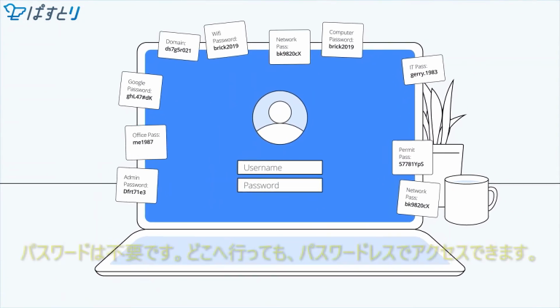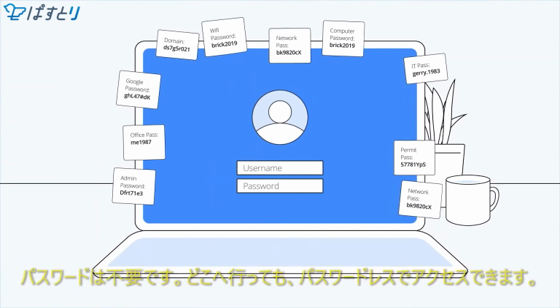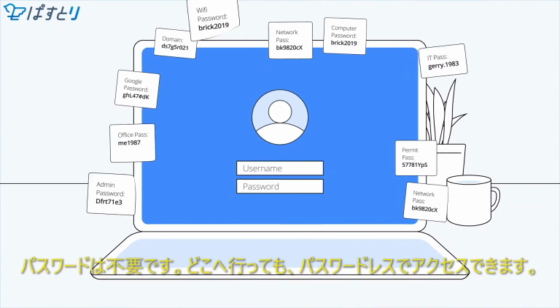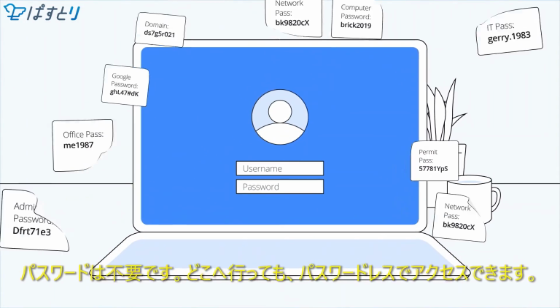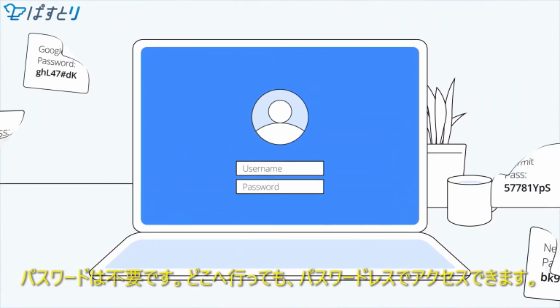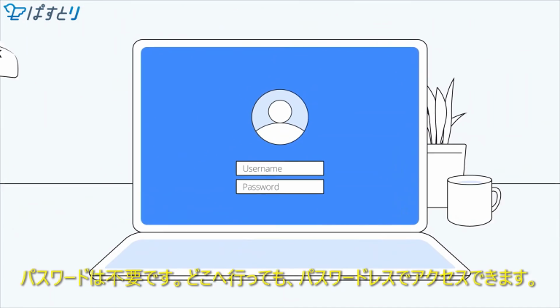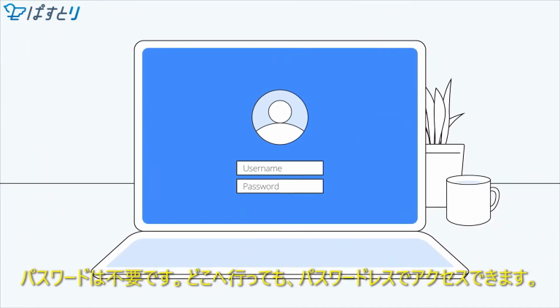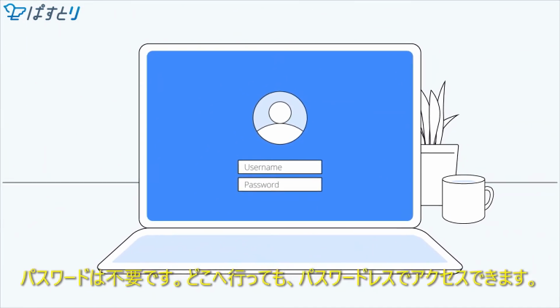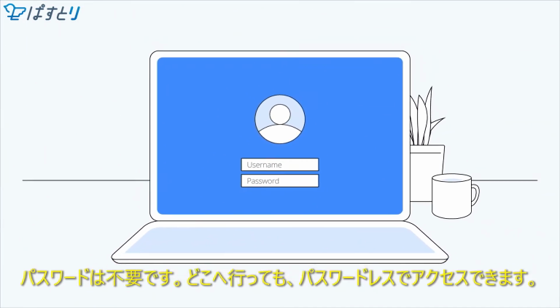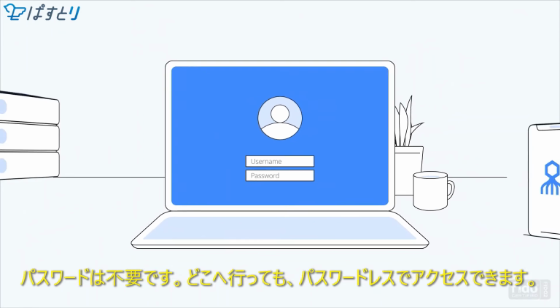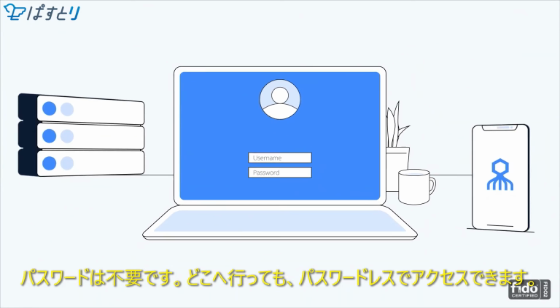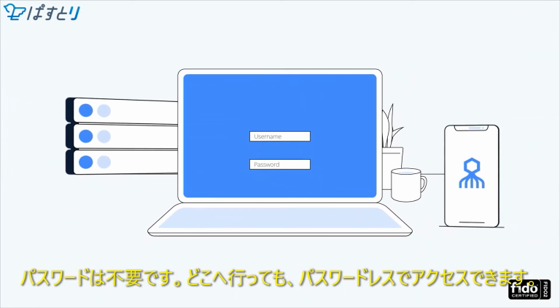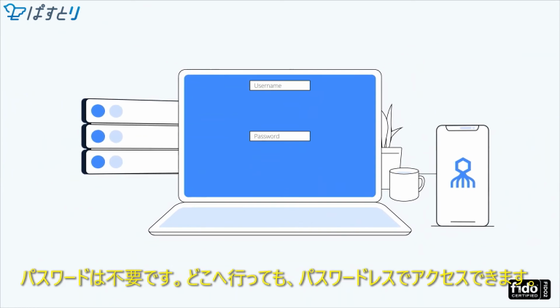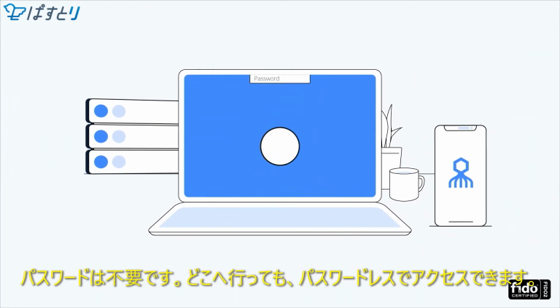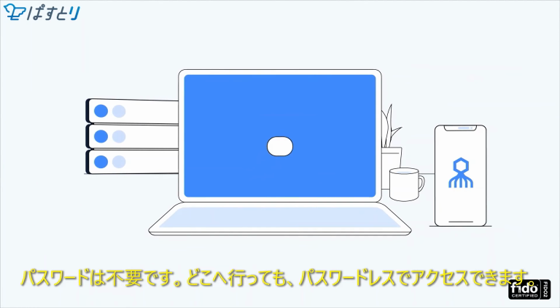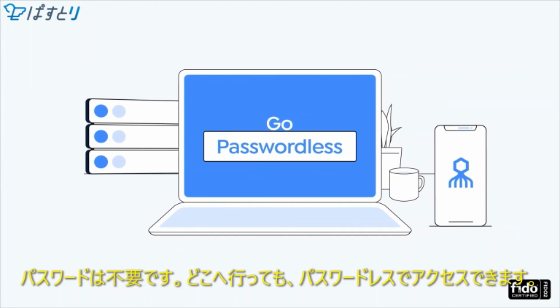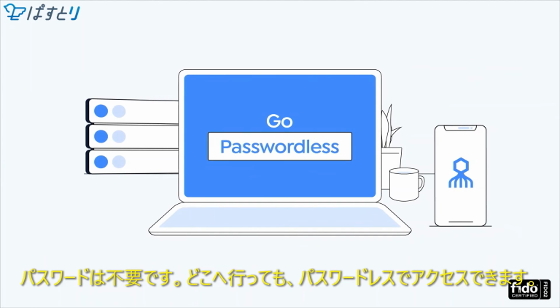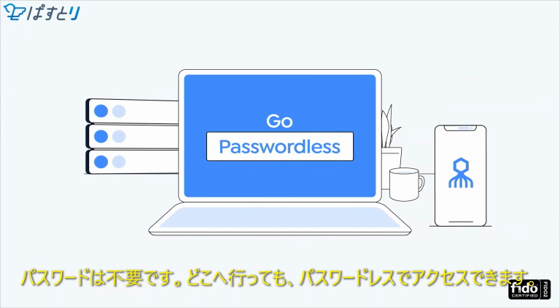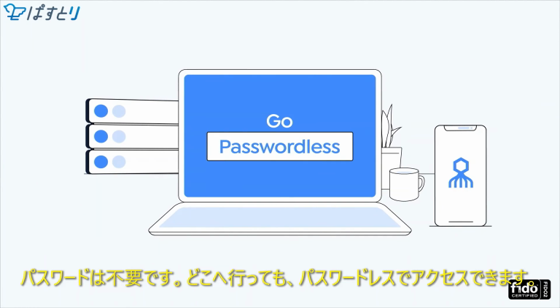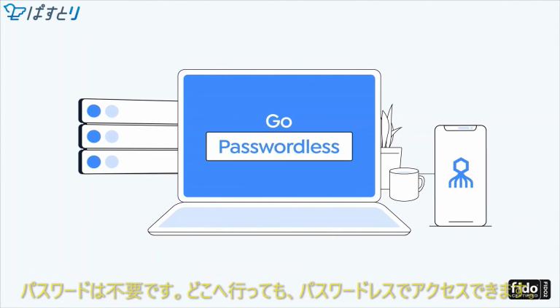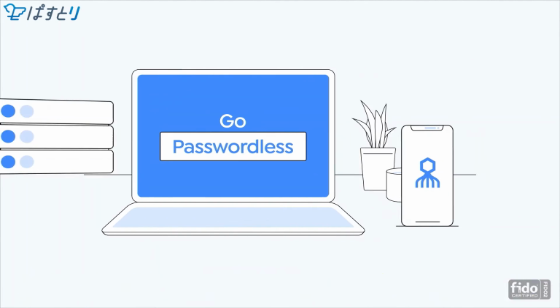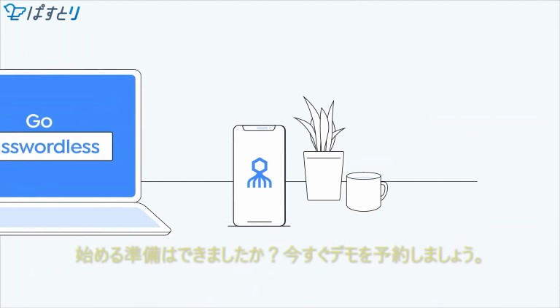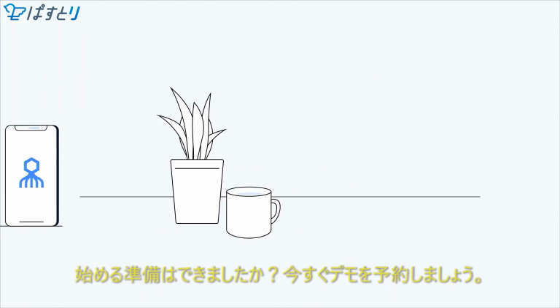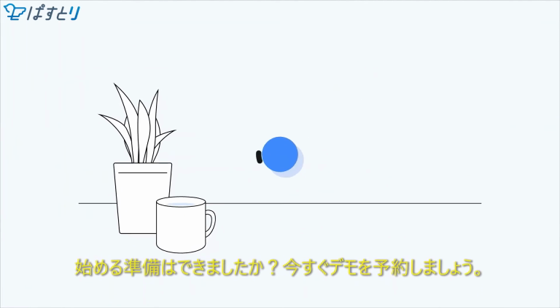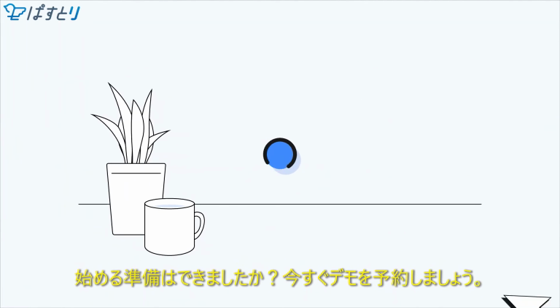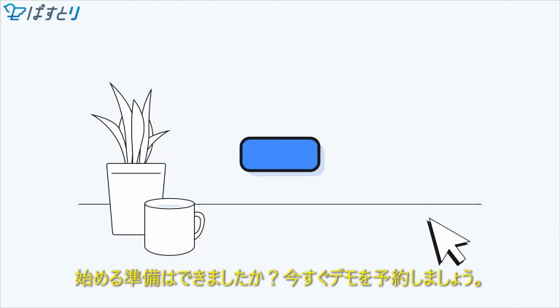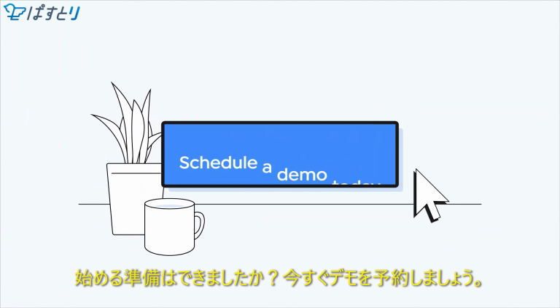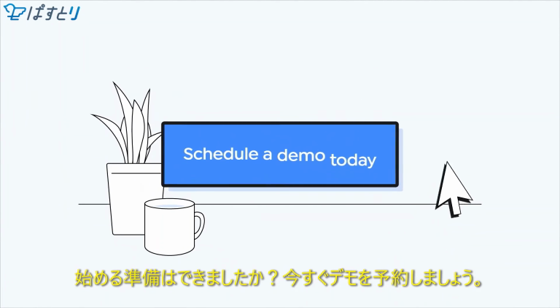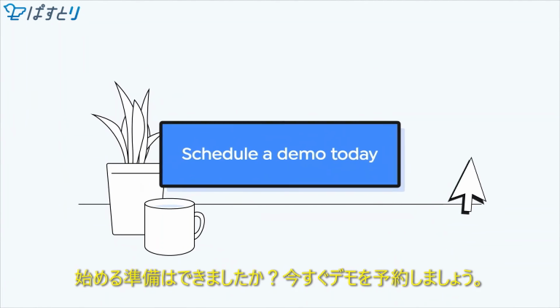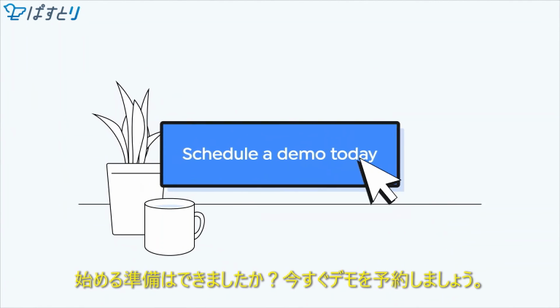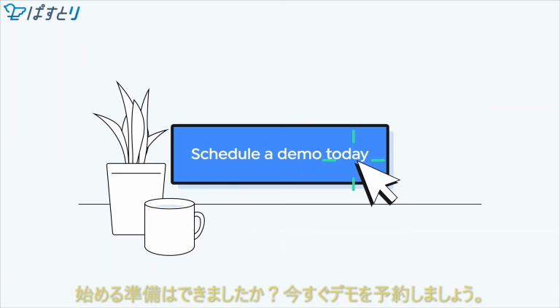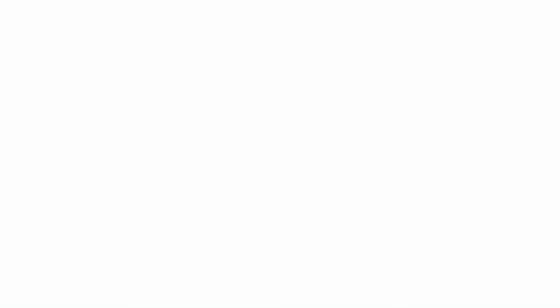No passwords involved. Wherever you go, go passwordless. Ready to get started? Schedule a demo today.